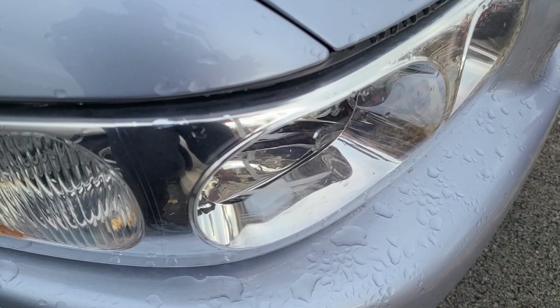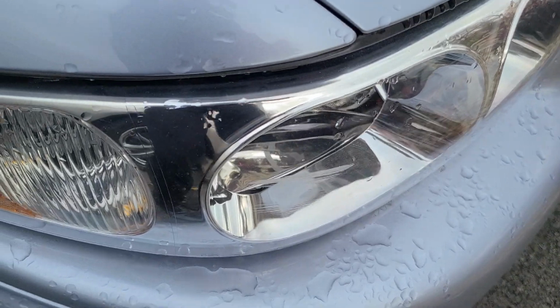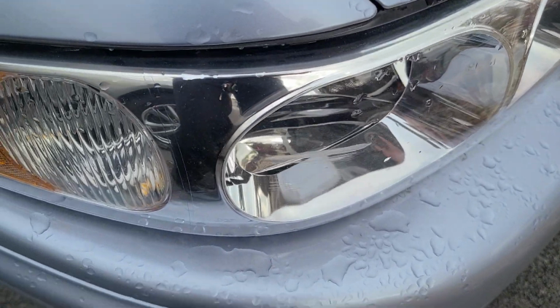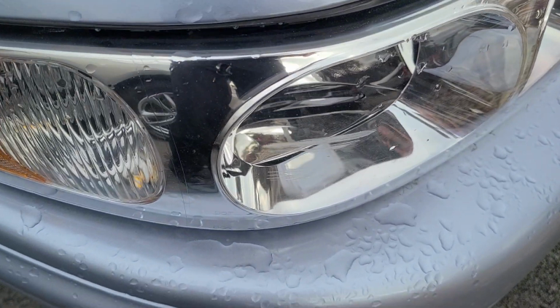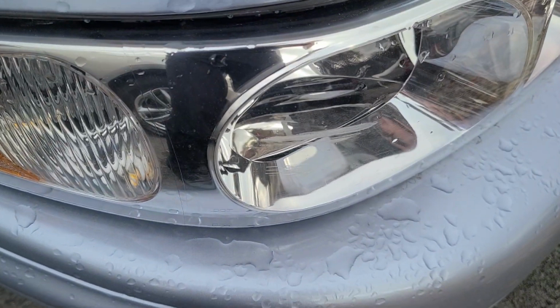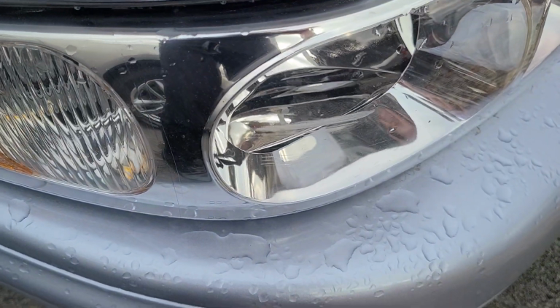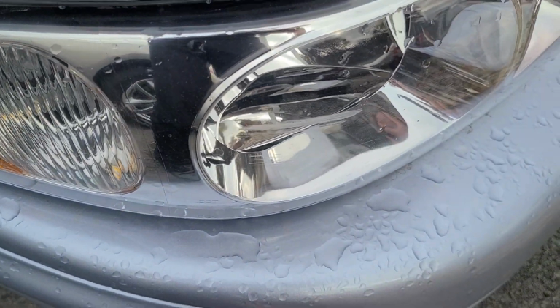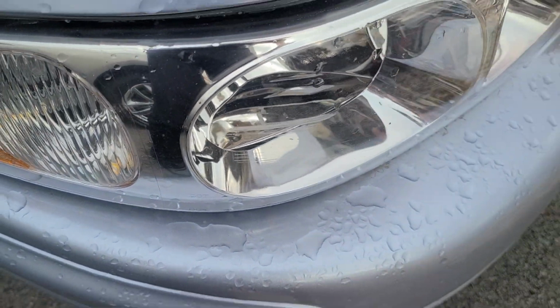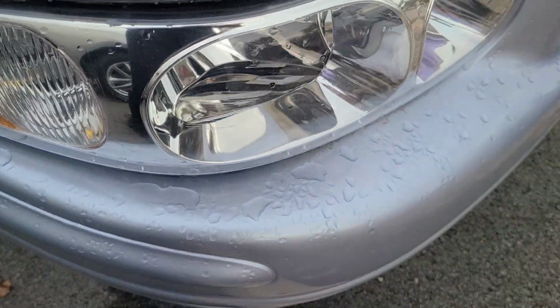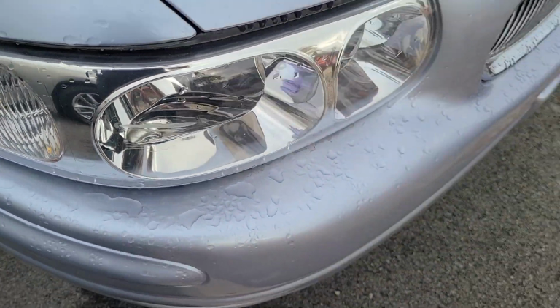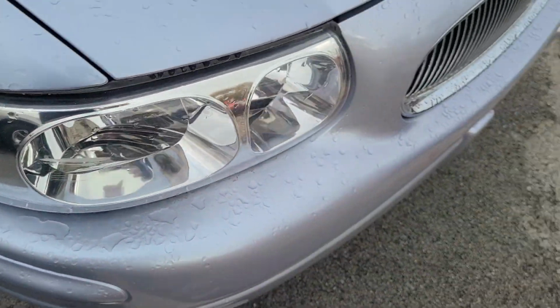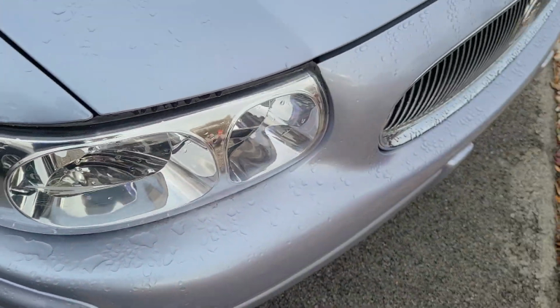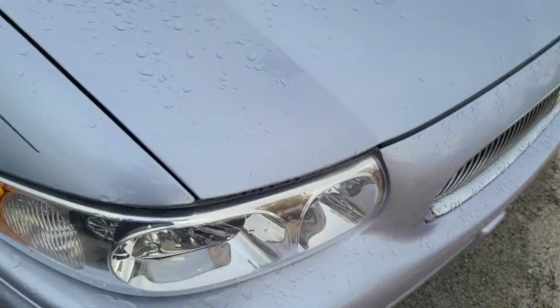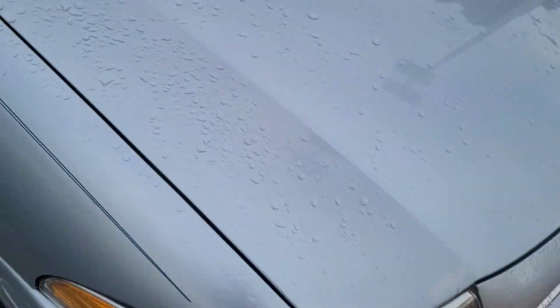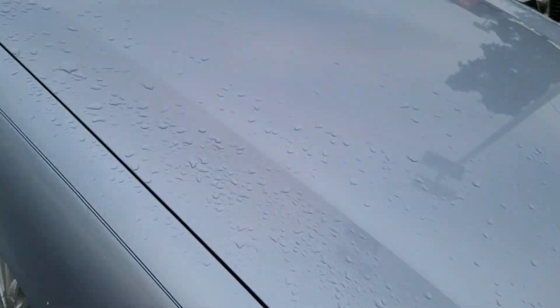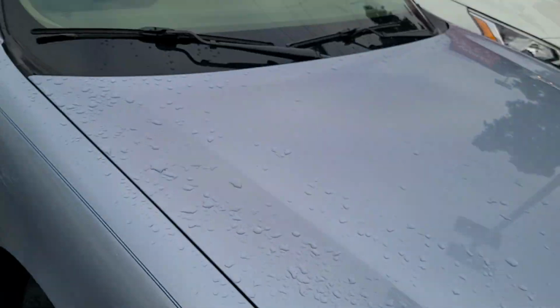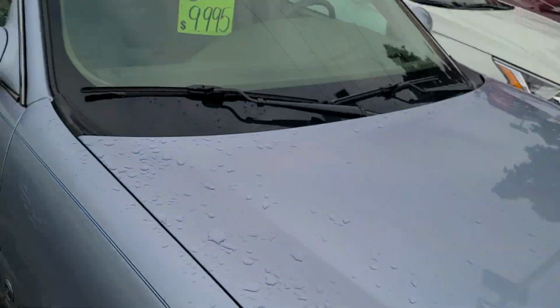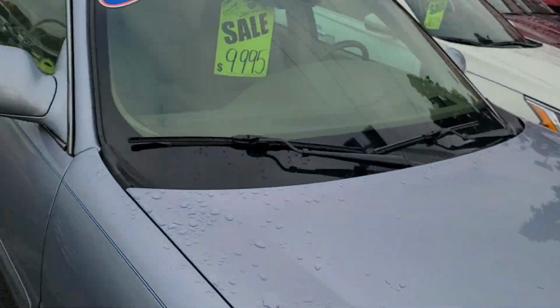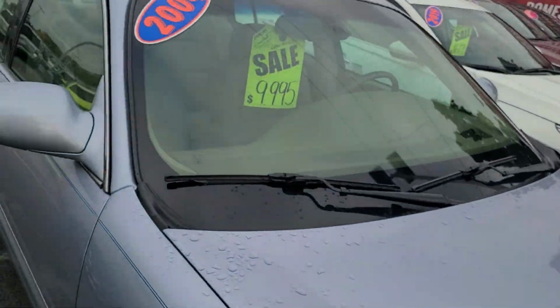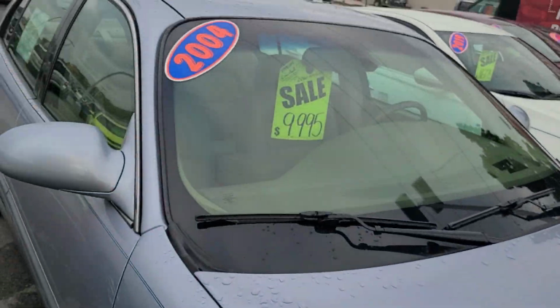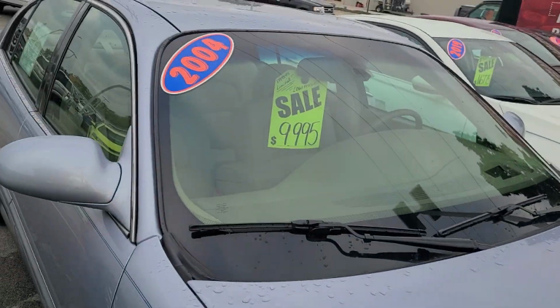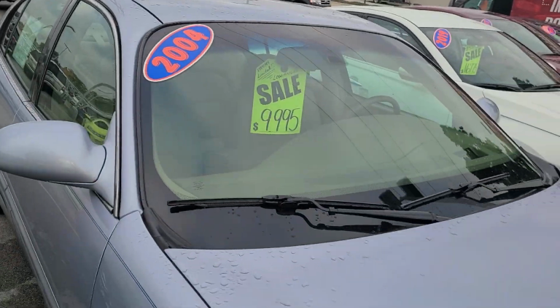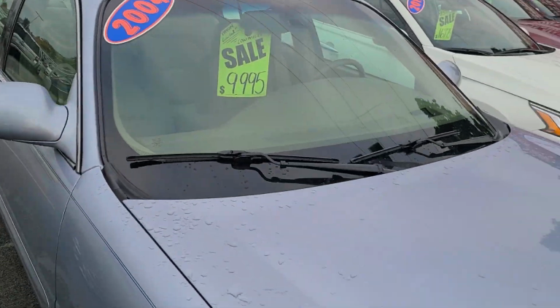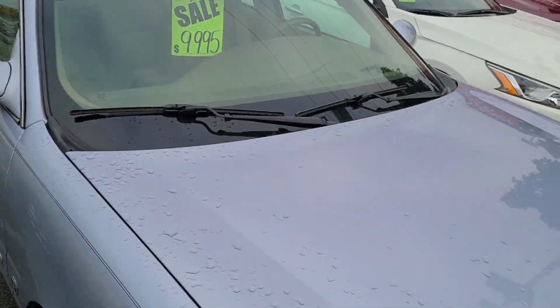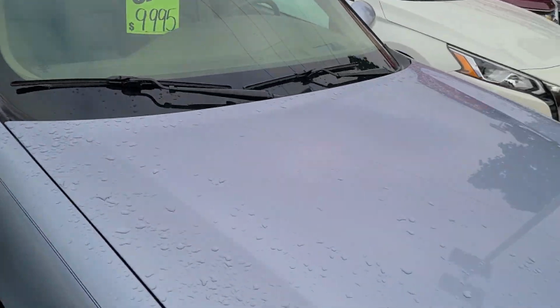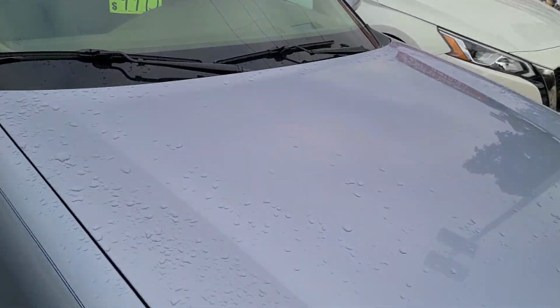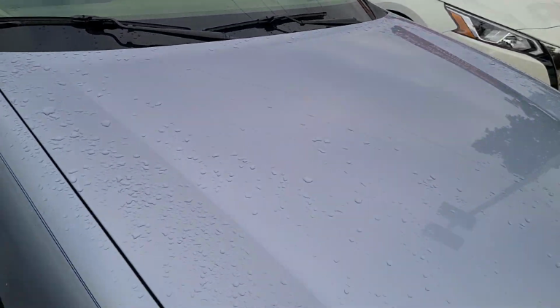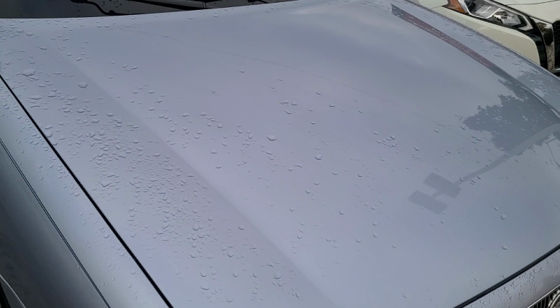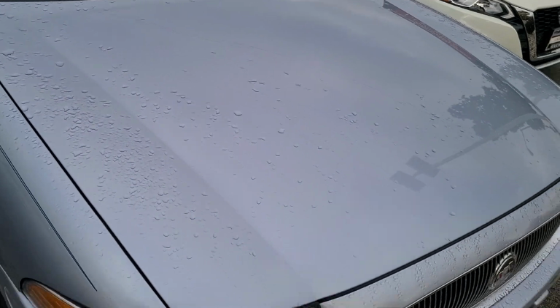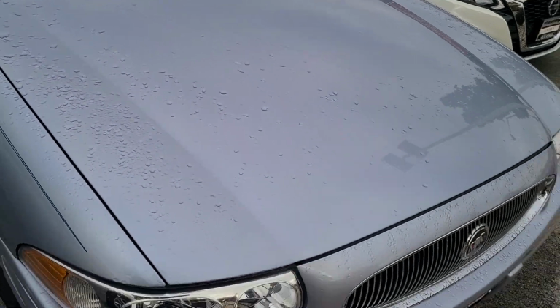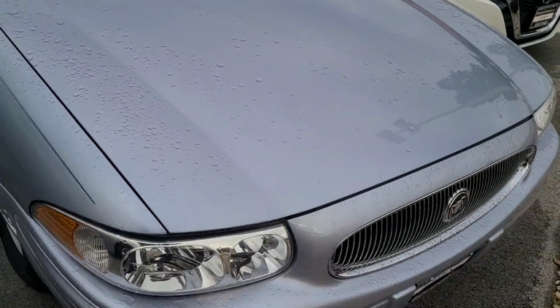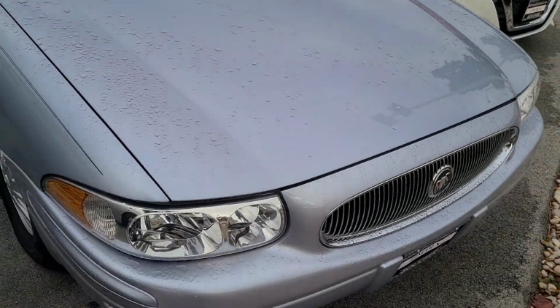Oh, there's a little mark right there on the headlight. Not too bad shape. This can be yours. I'll be giving you a call in a couple minutes.